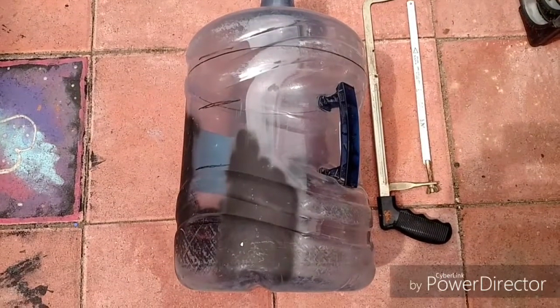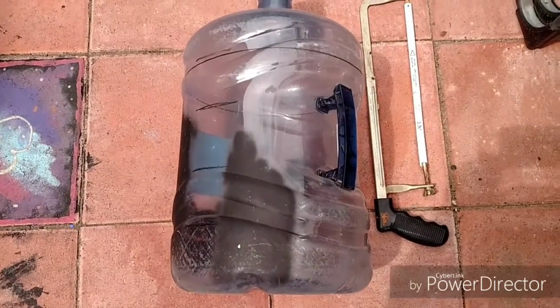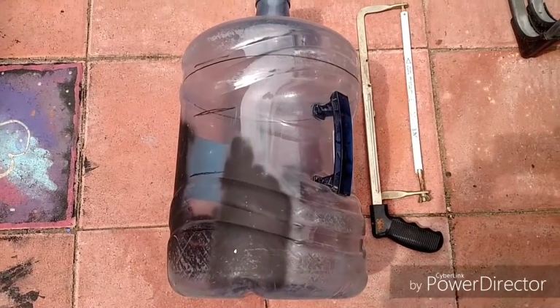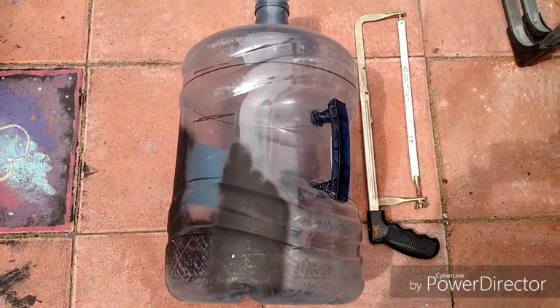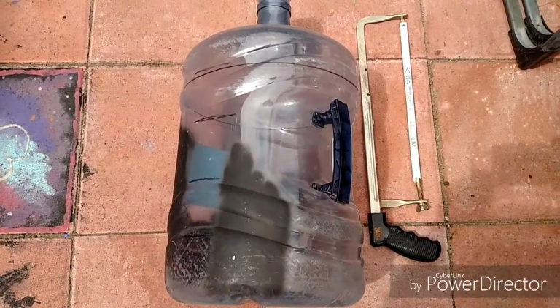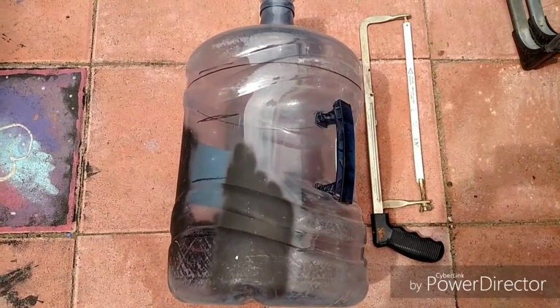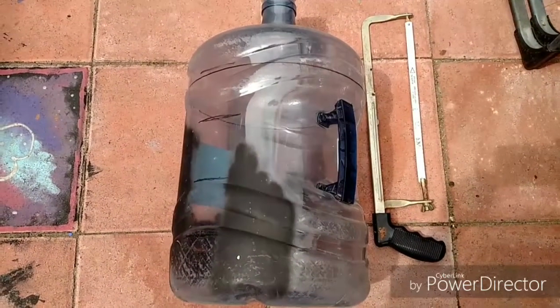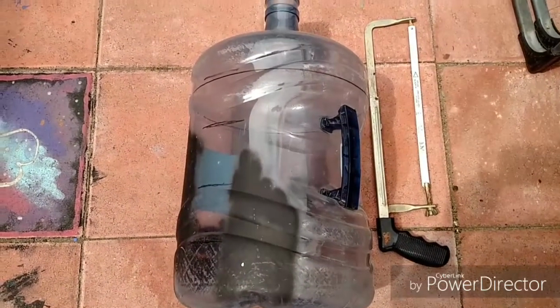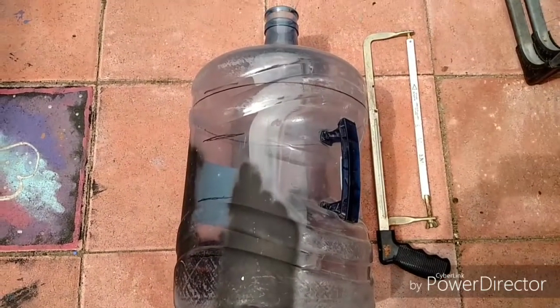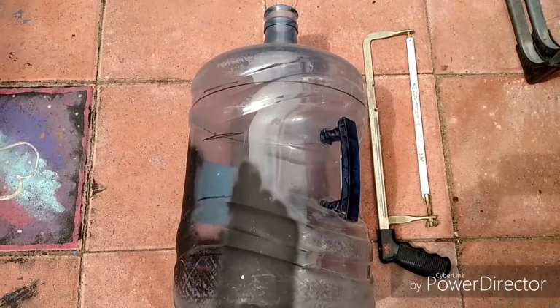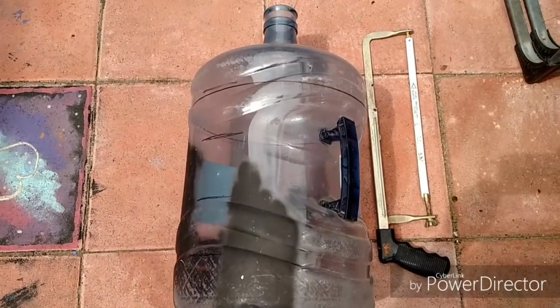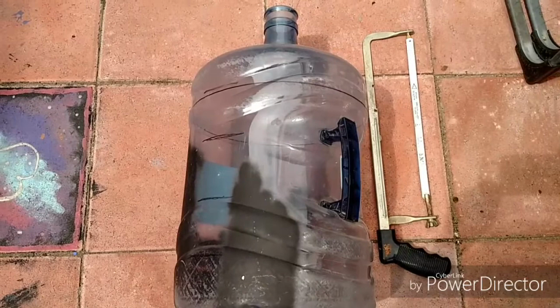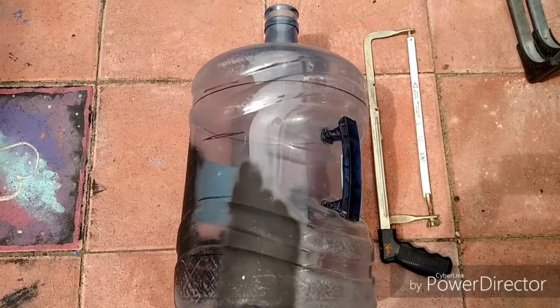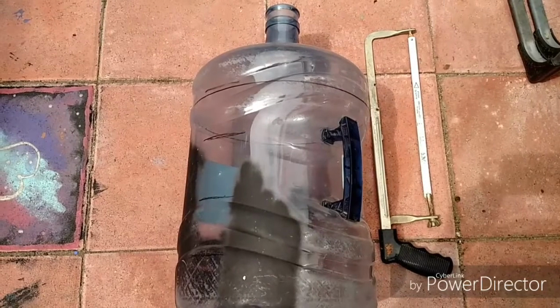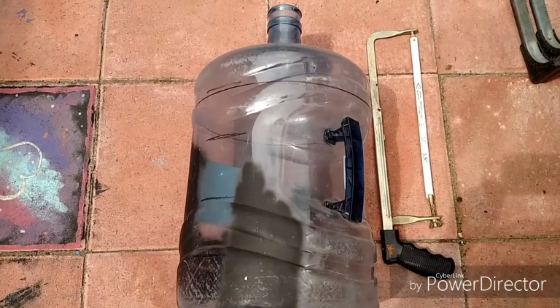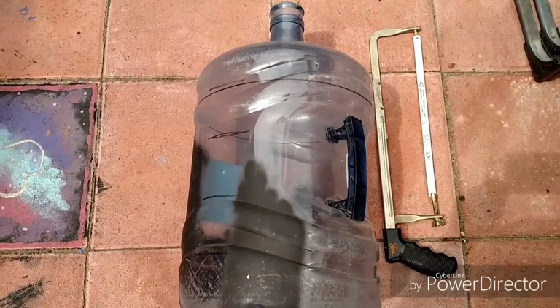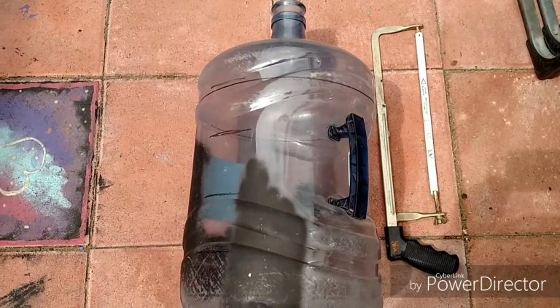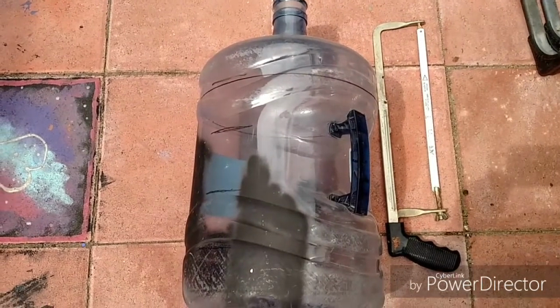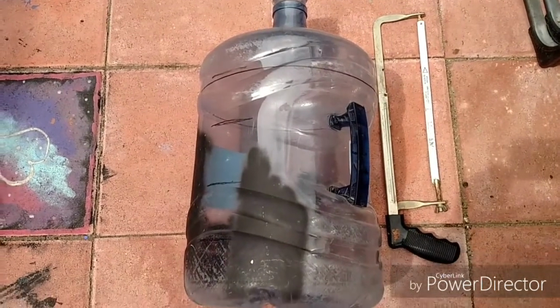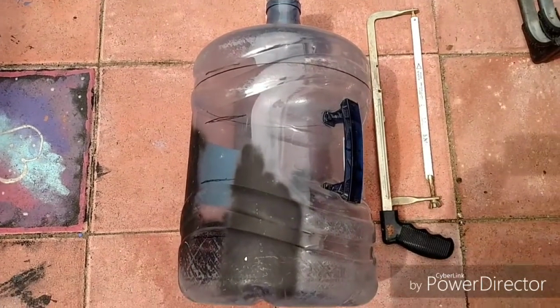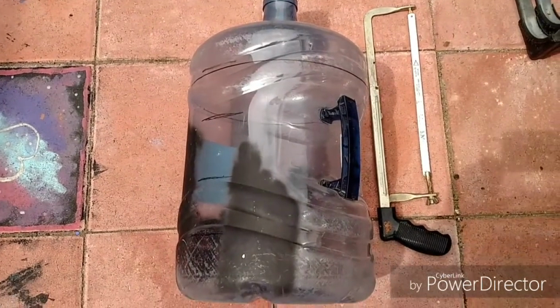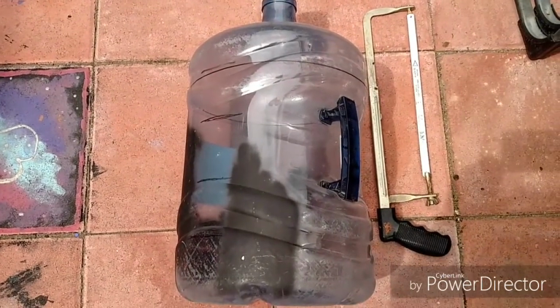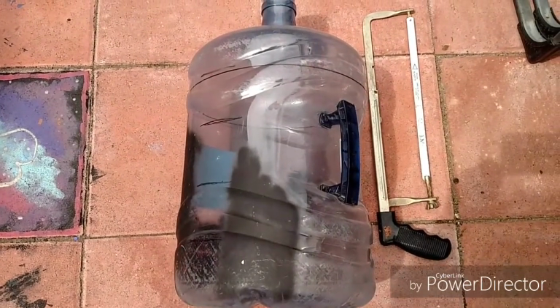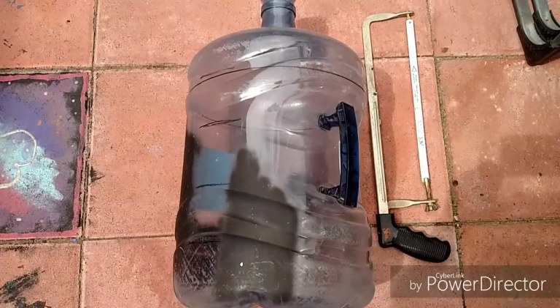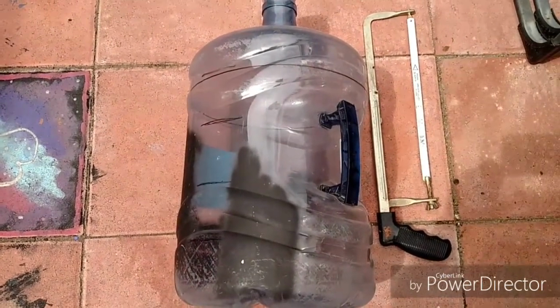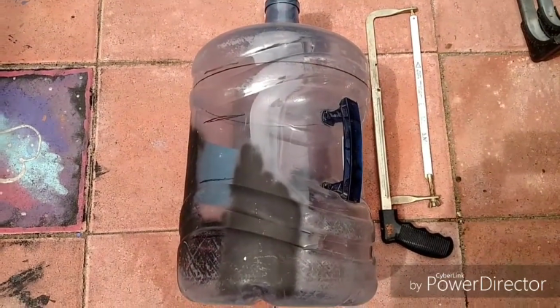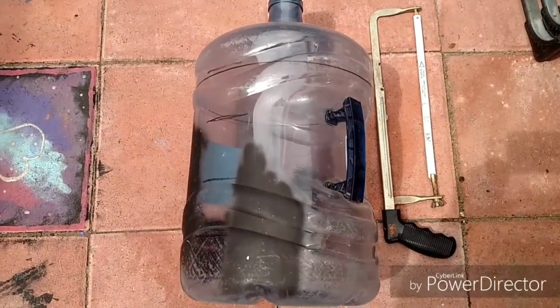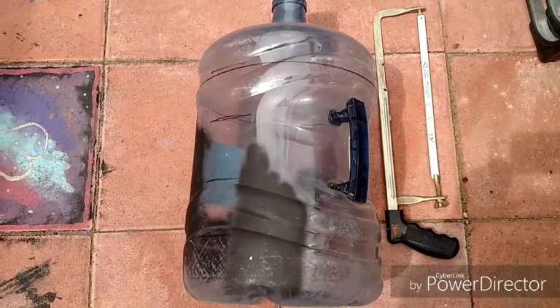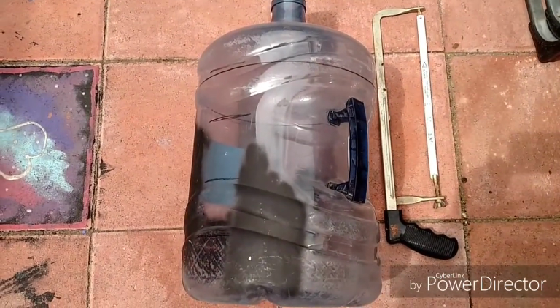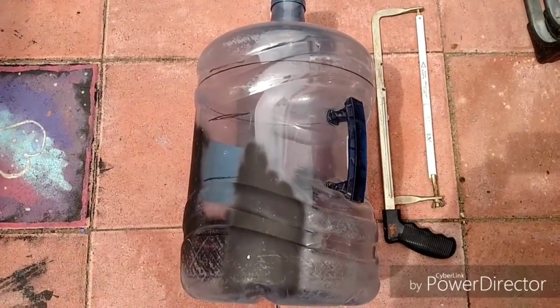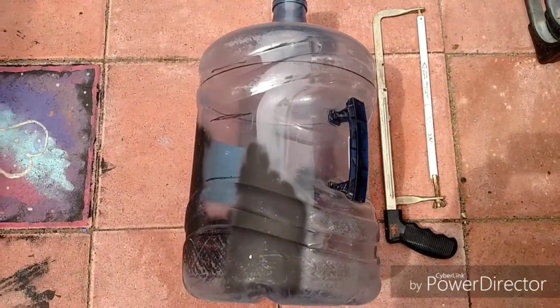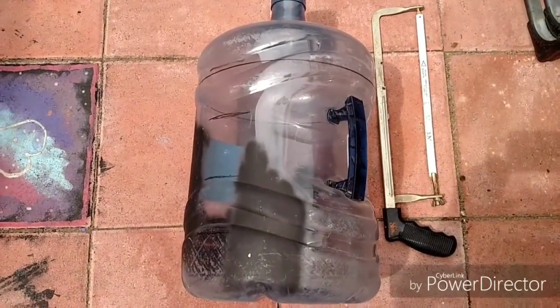The next thing I'm going to do is cut the top part off of this five gallon water jug to create the humidity dome.